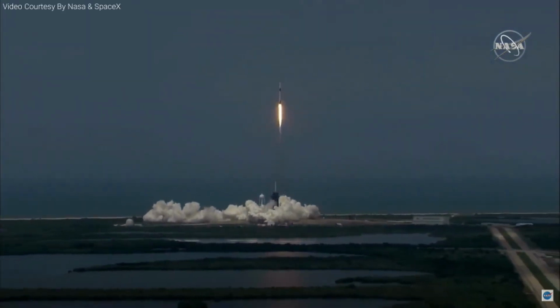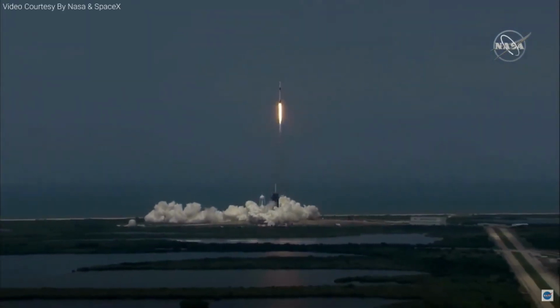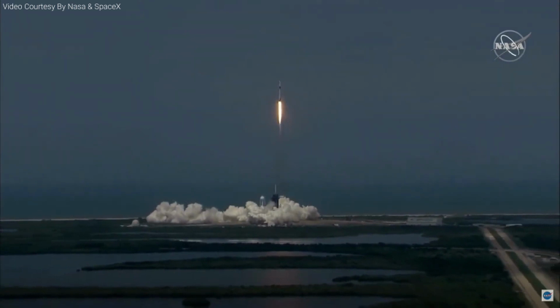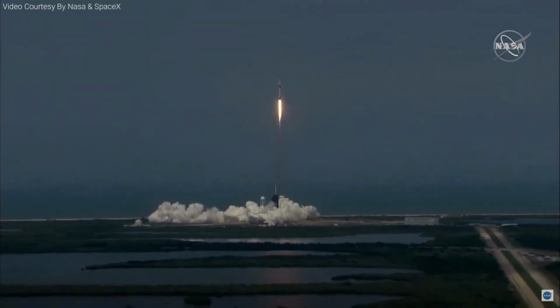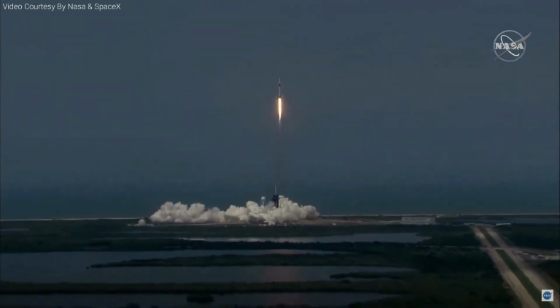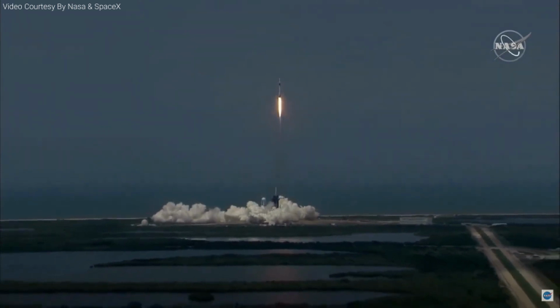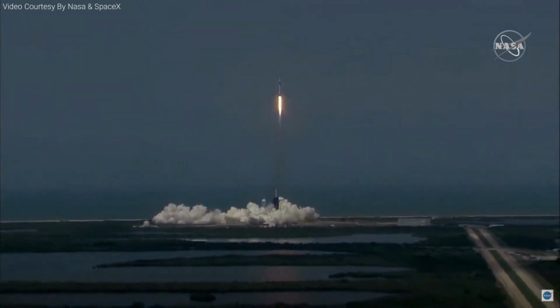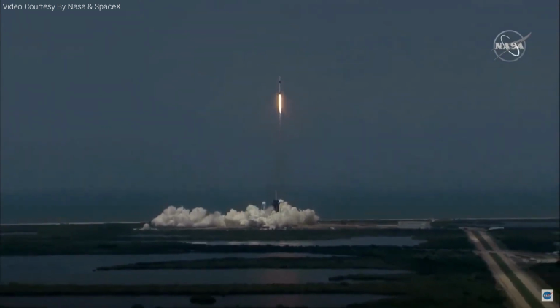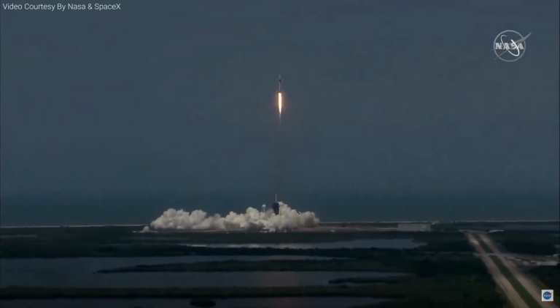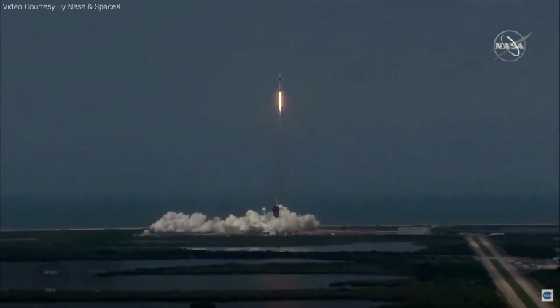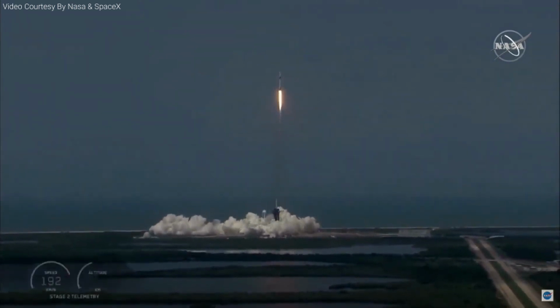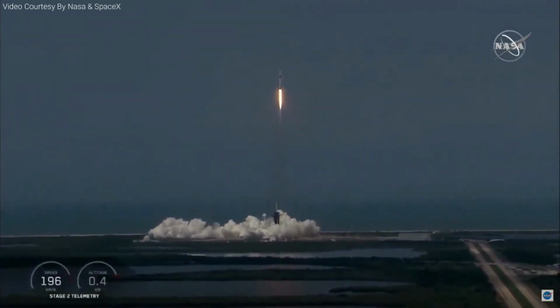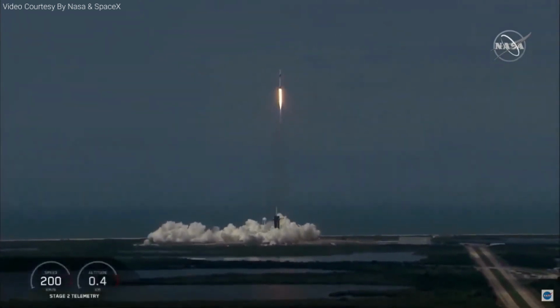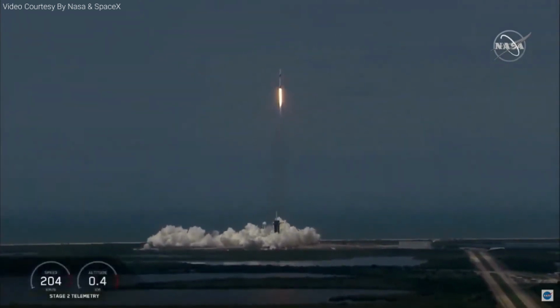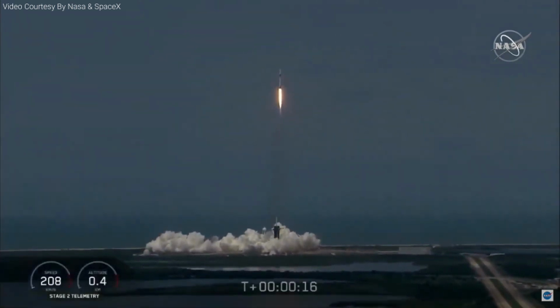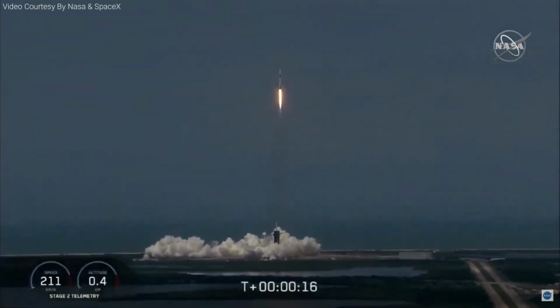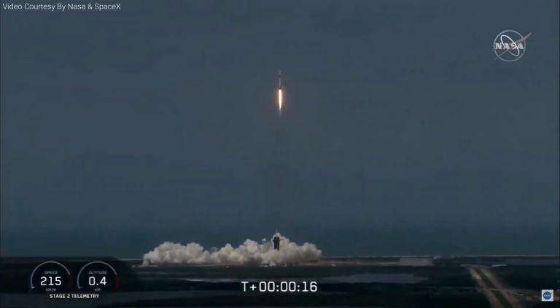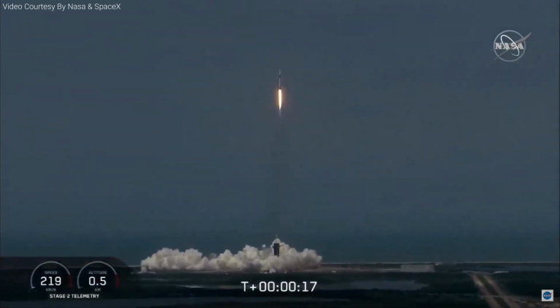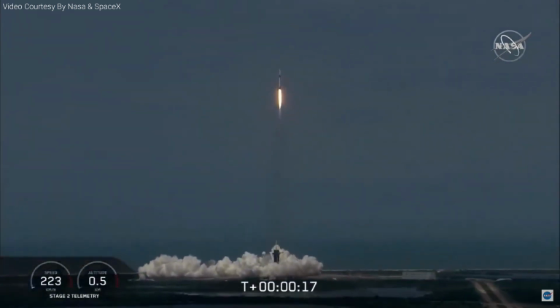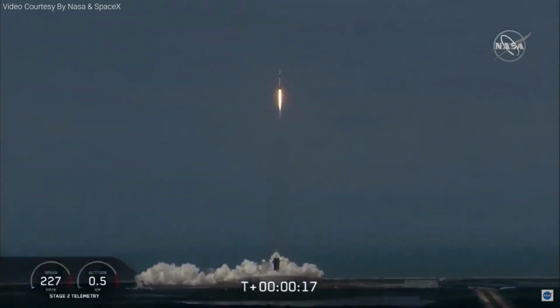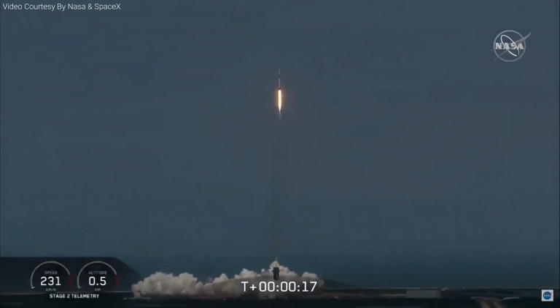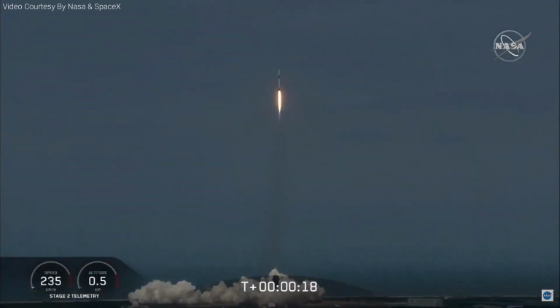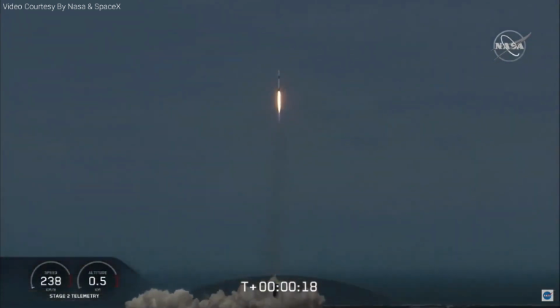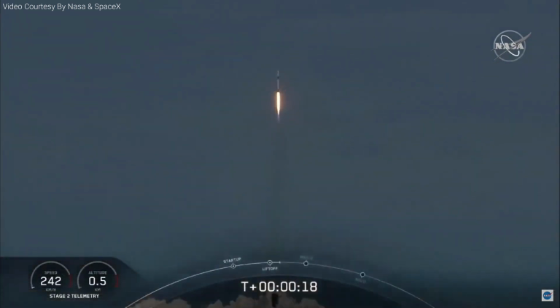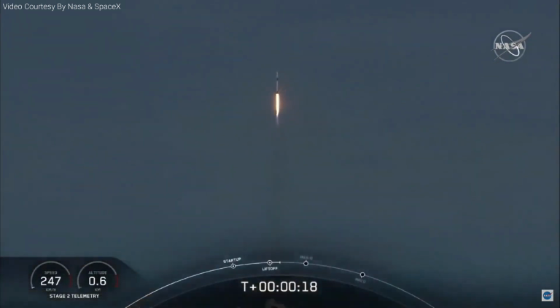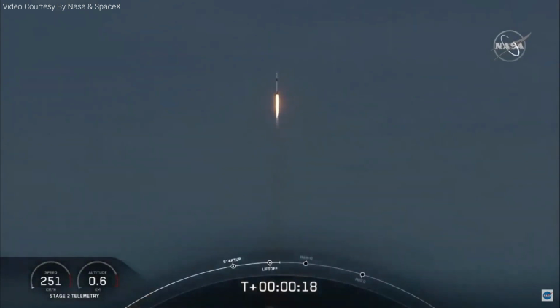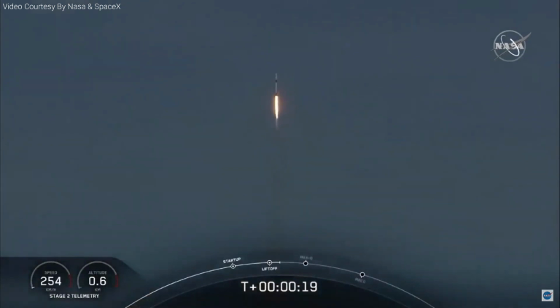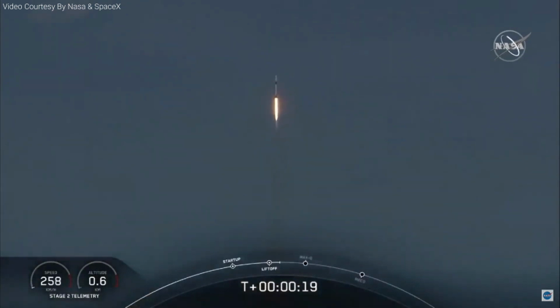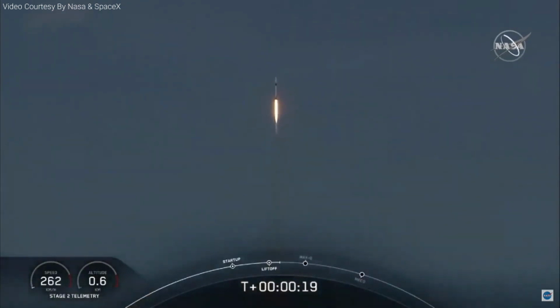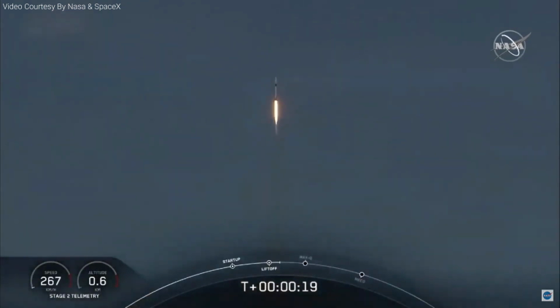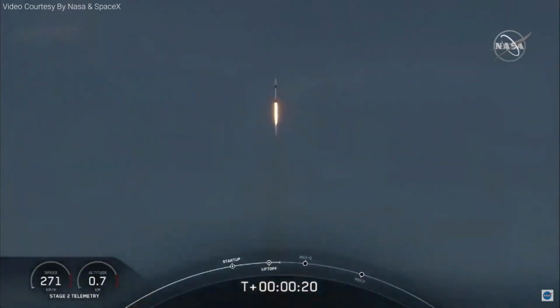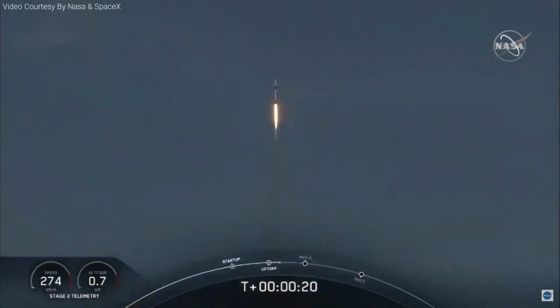So rises the new era of American spaceflight, and with it the ambitions of a new generation continuing the dream.